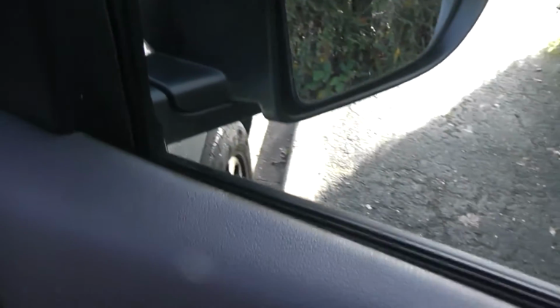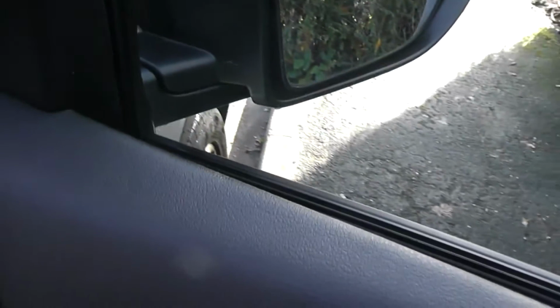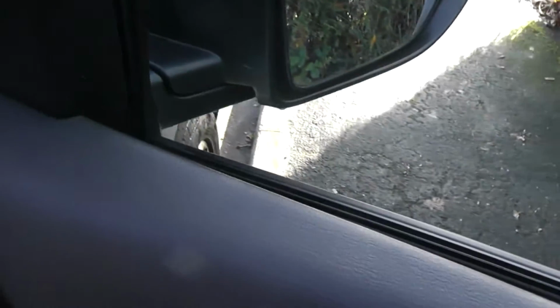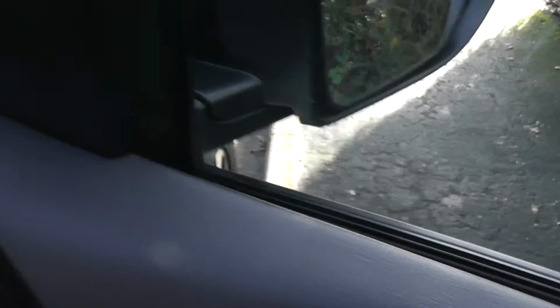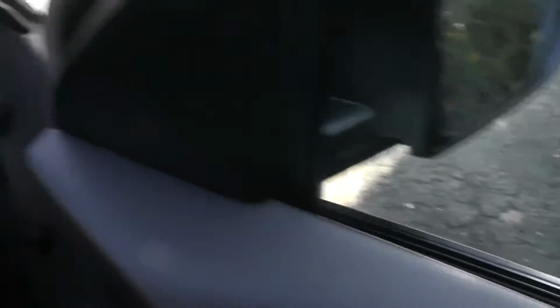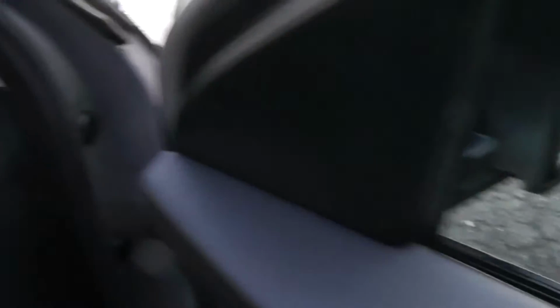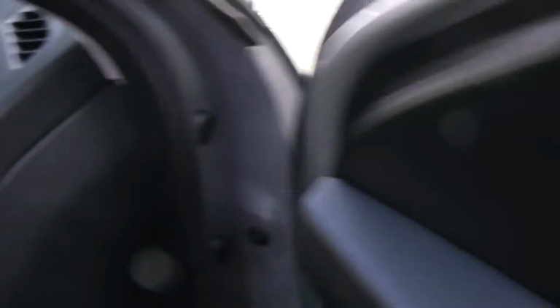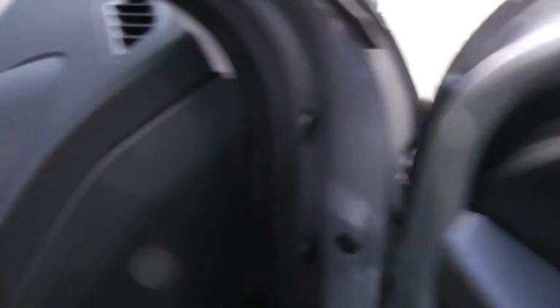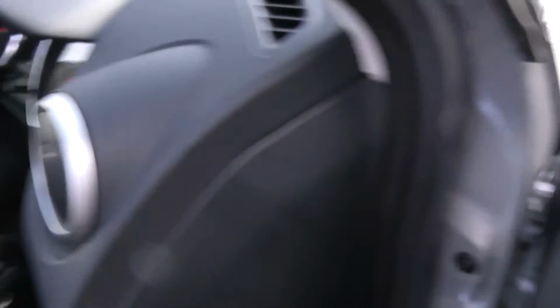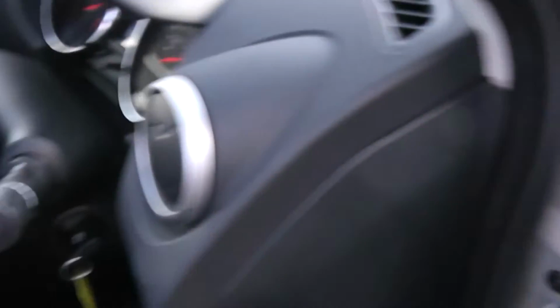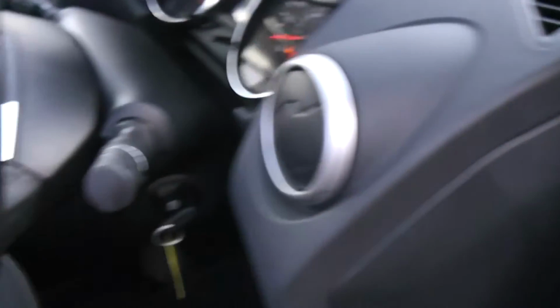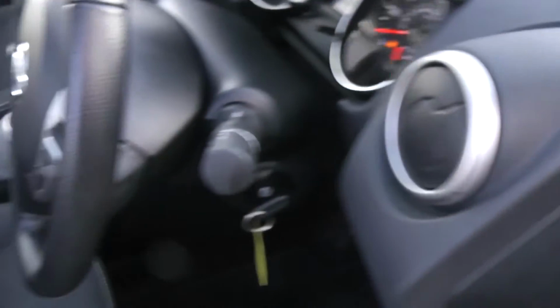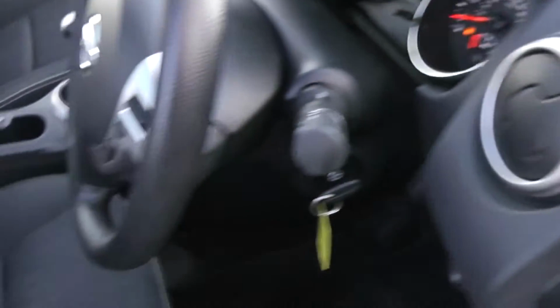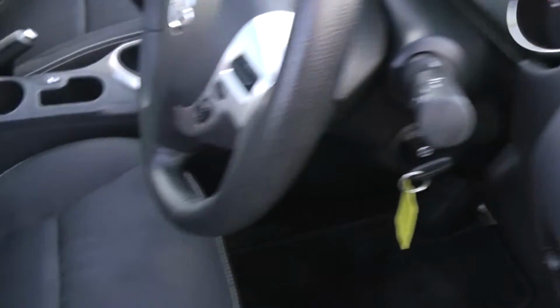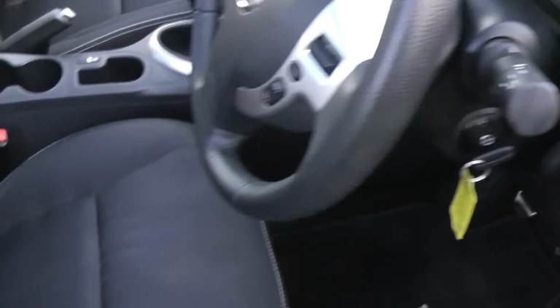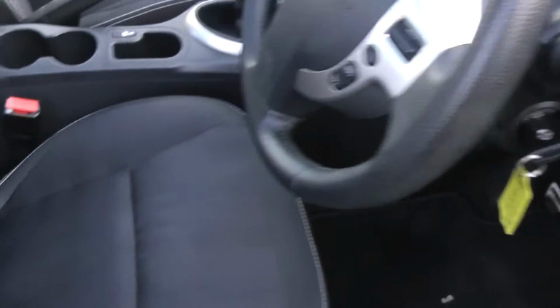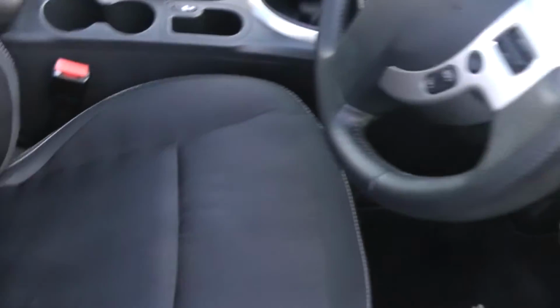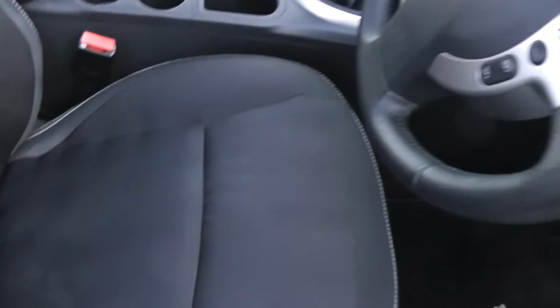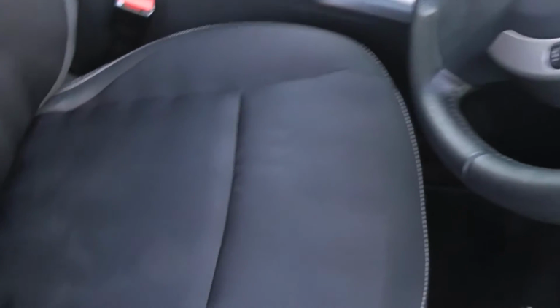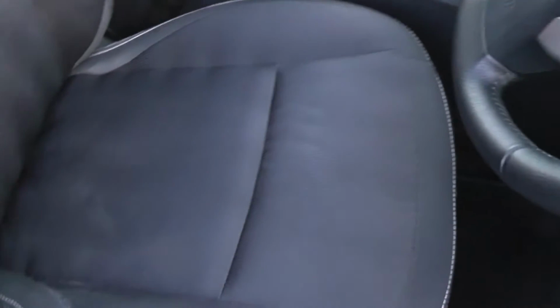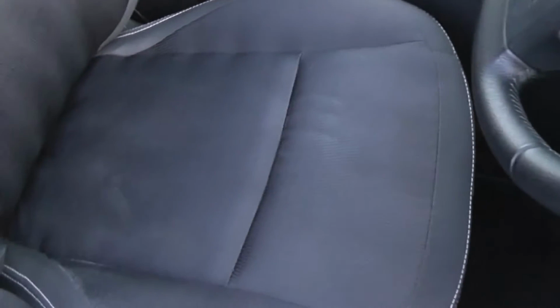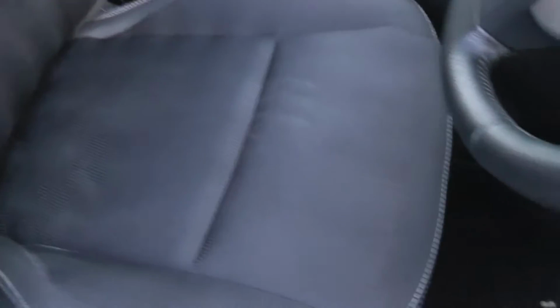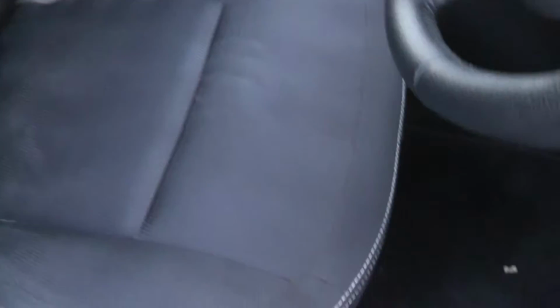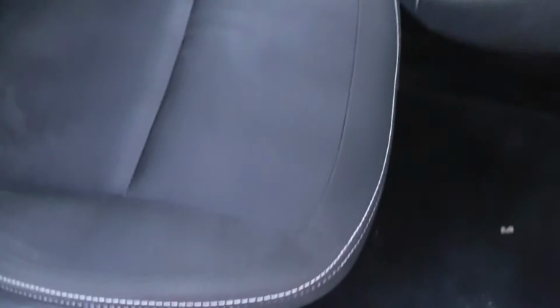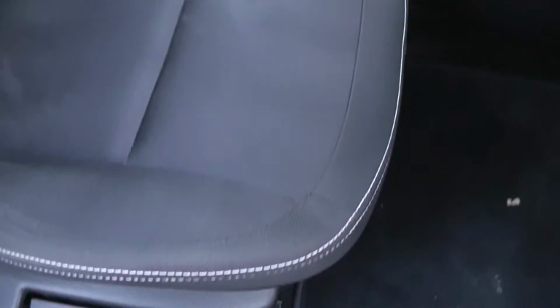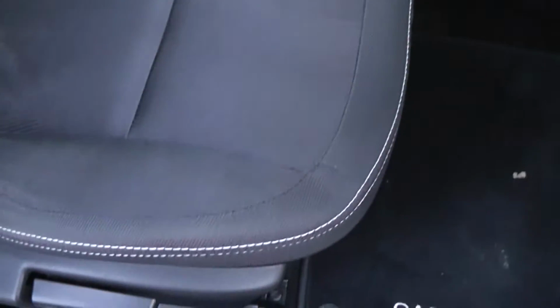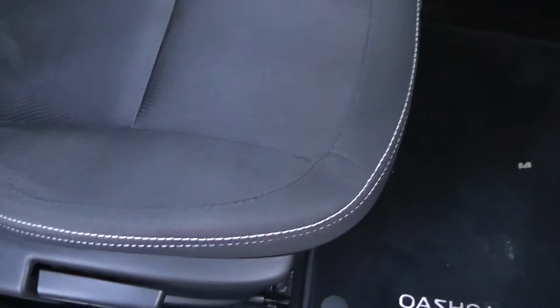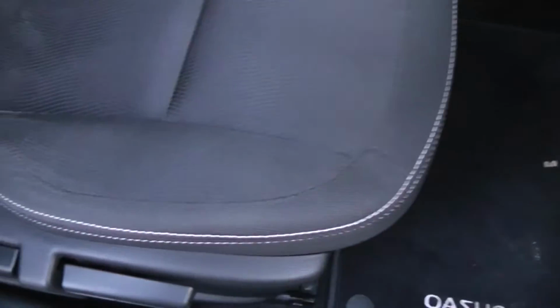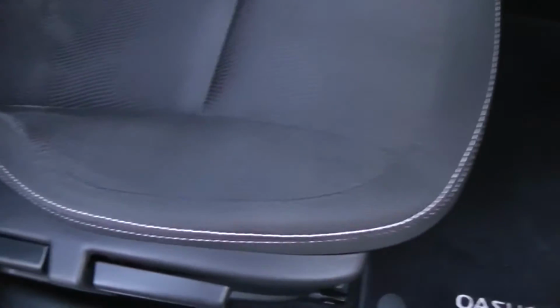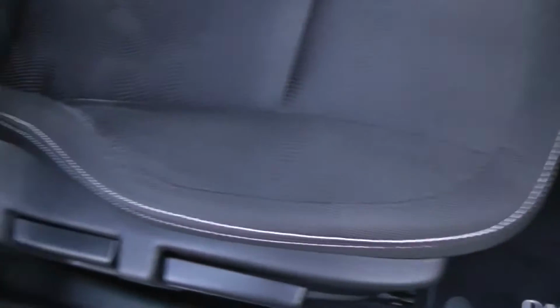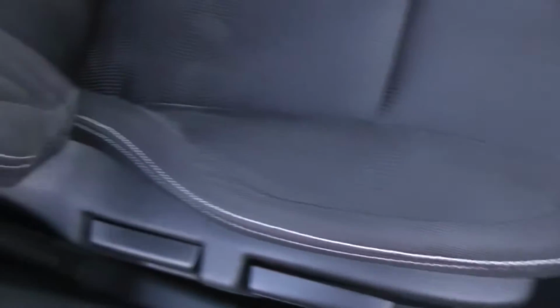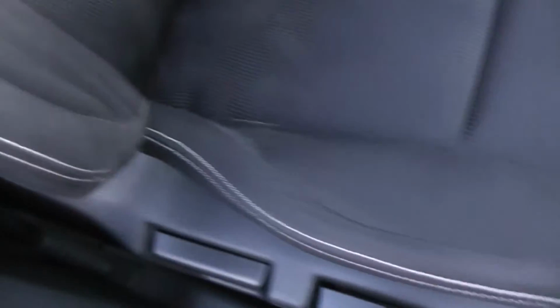The door mirrors are electric and fully adjustable. Looking at the upholstery, there's a black cloth with white stitching.